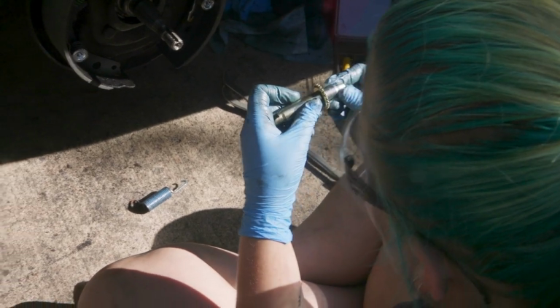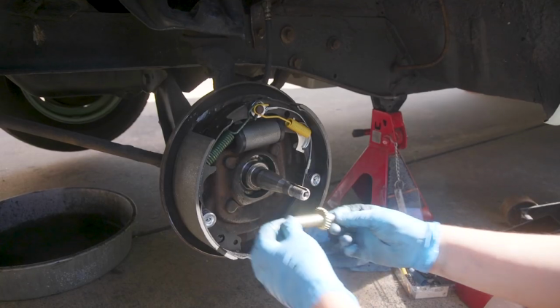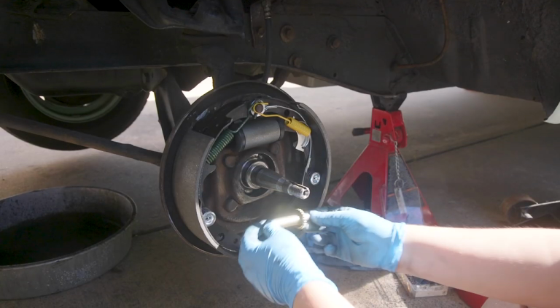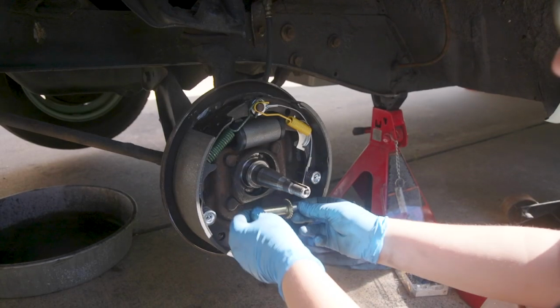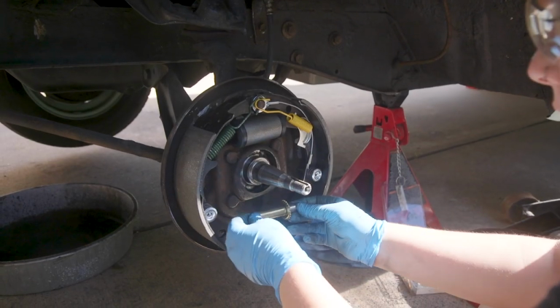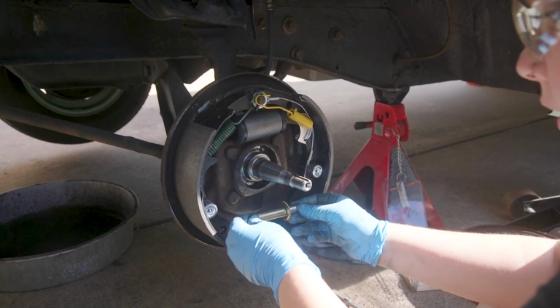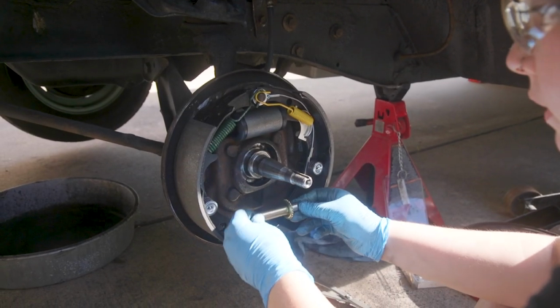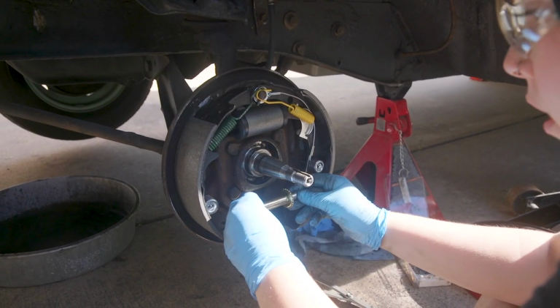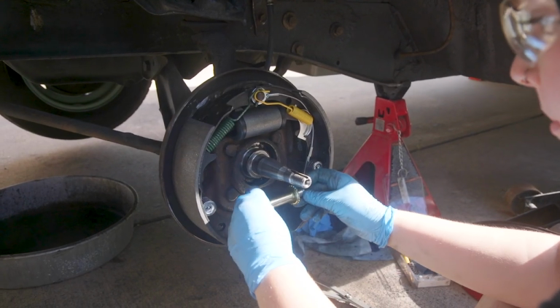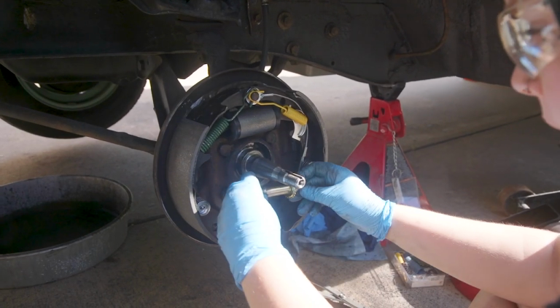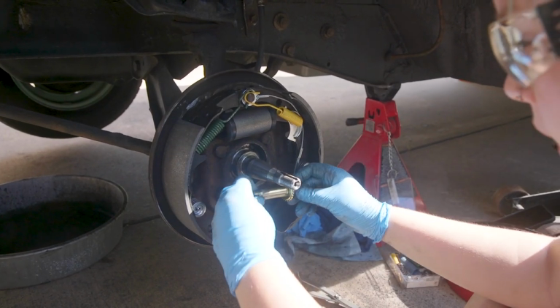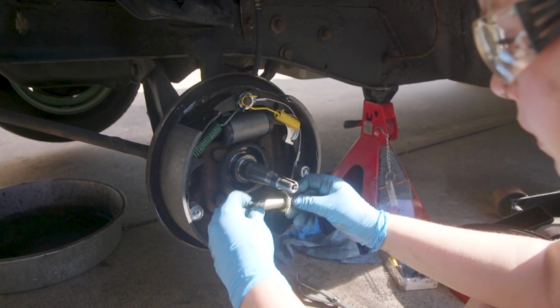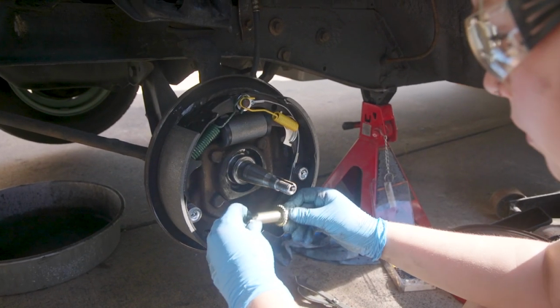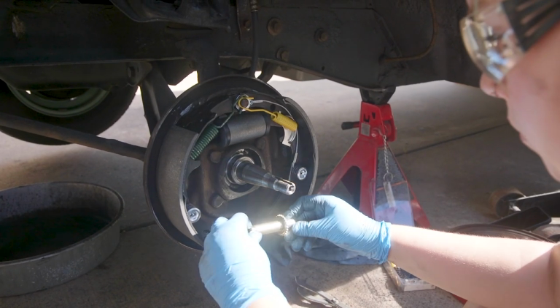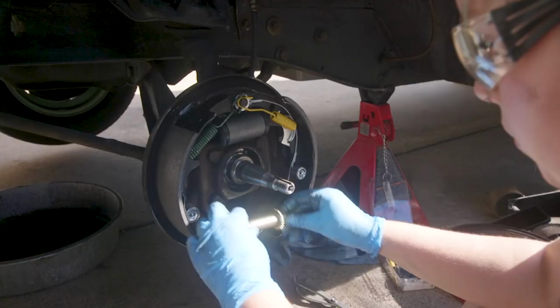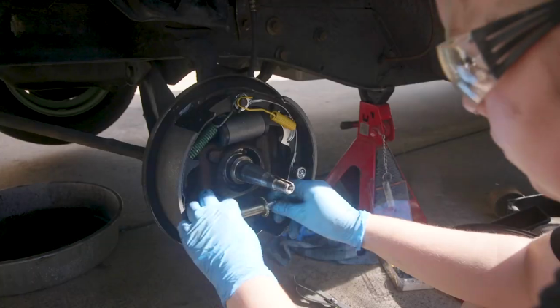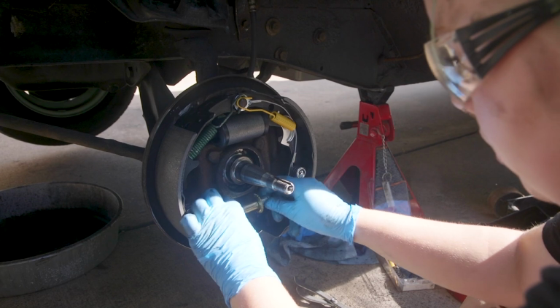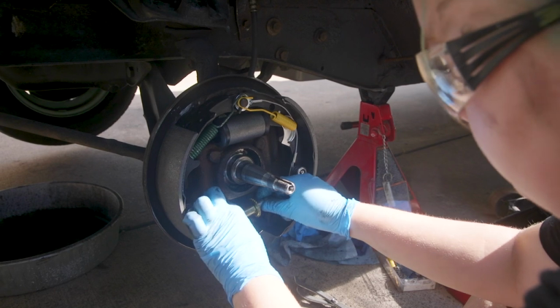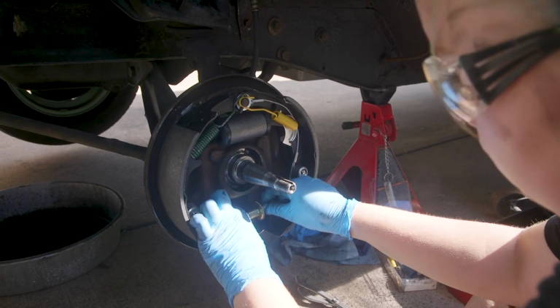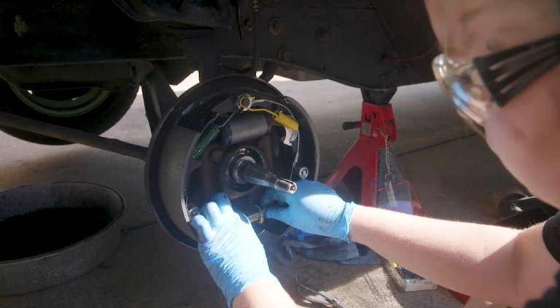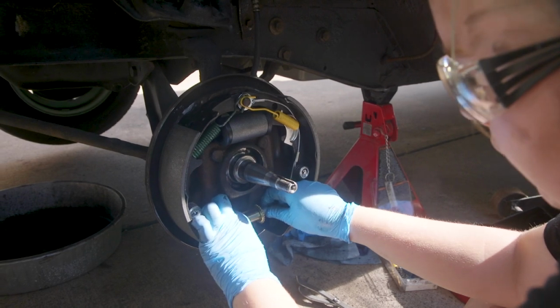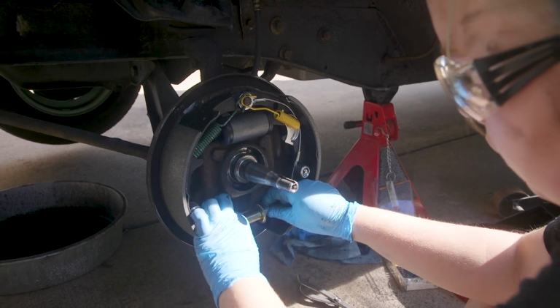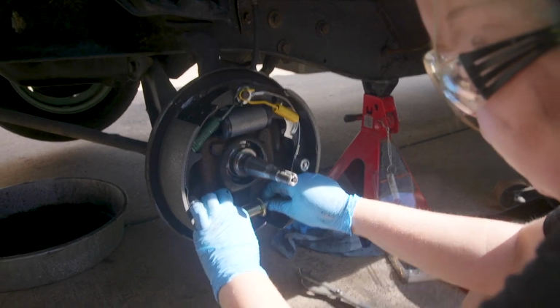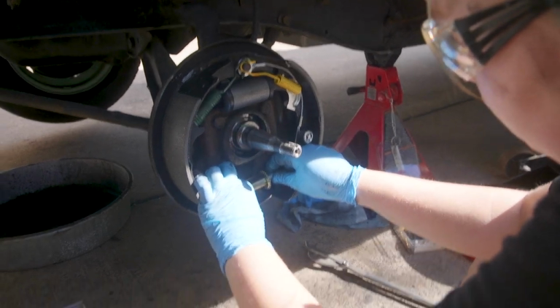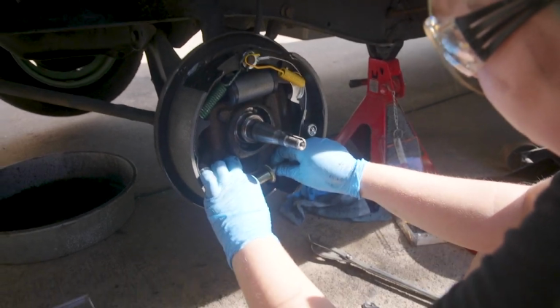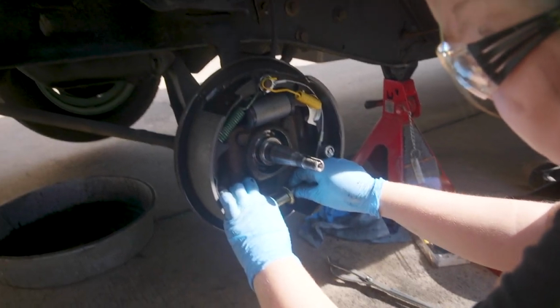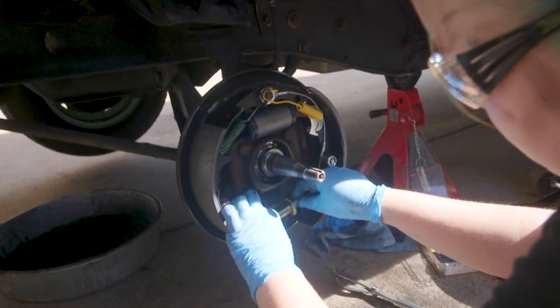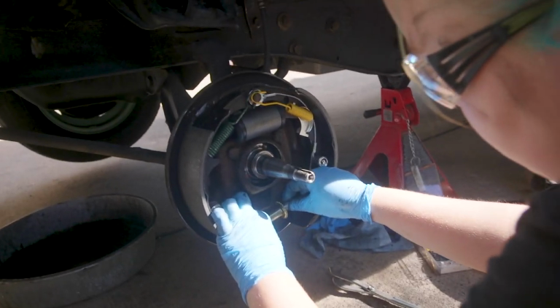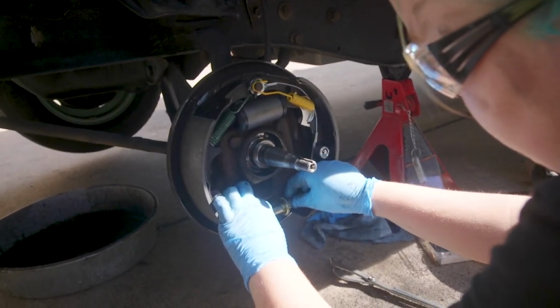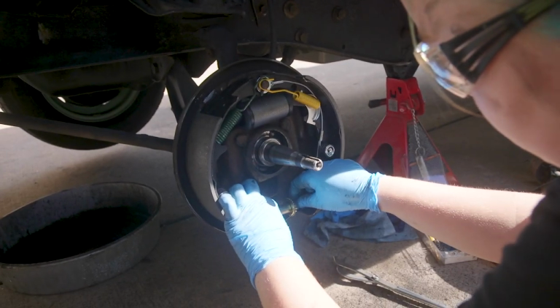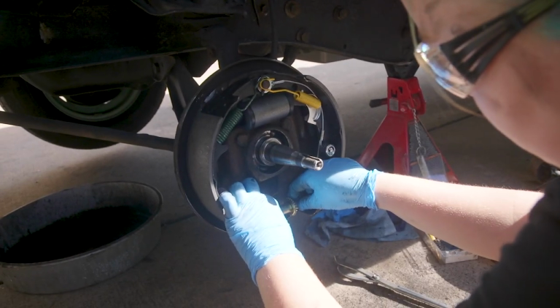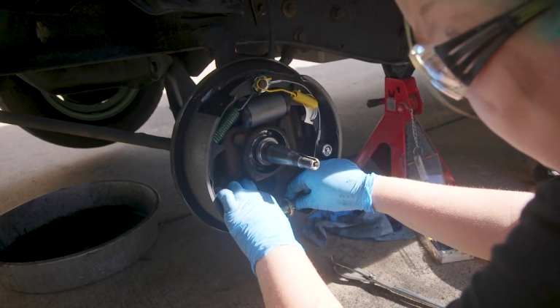So this is the automatic adjuster. It's positioned here so that it's lined up with this hole so that you can adjust it from outside.